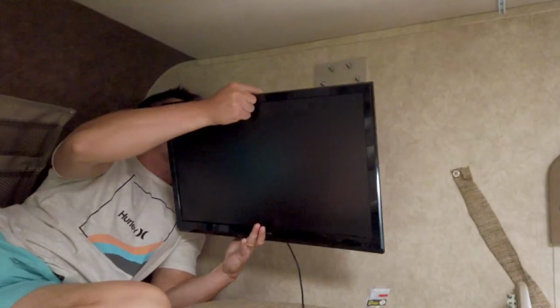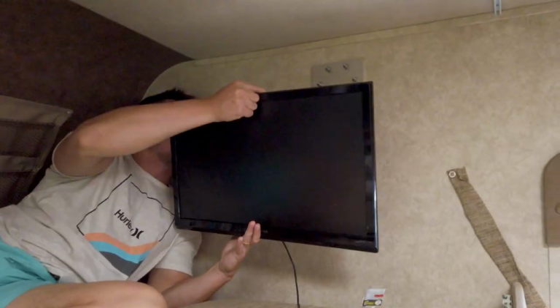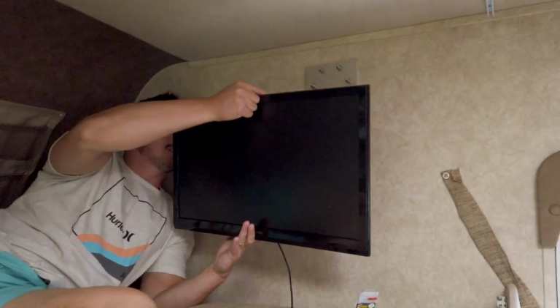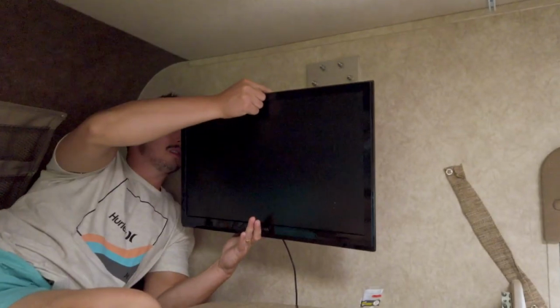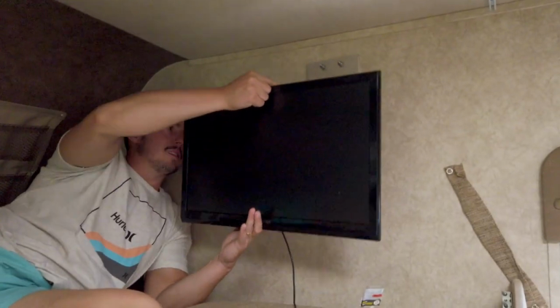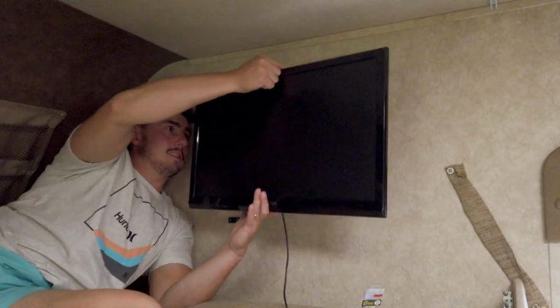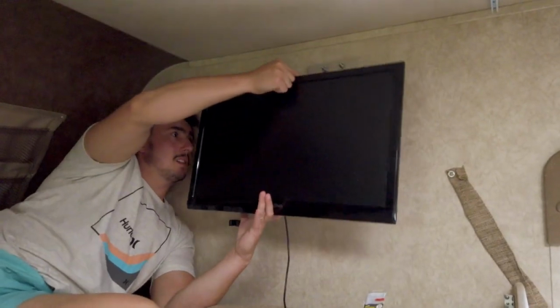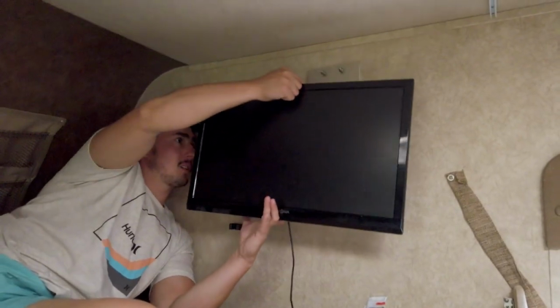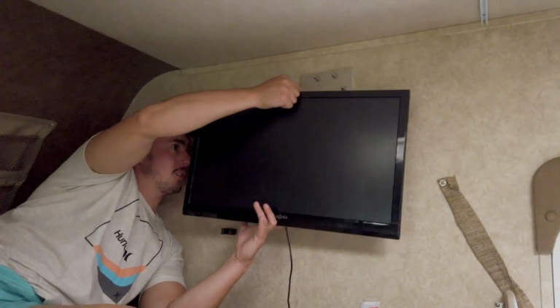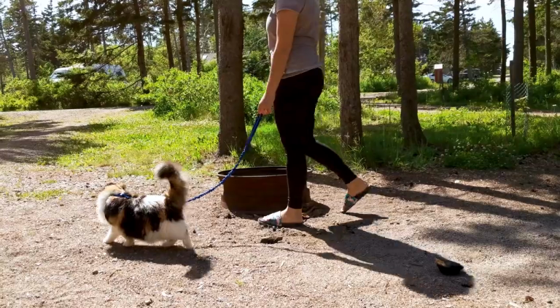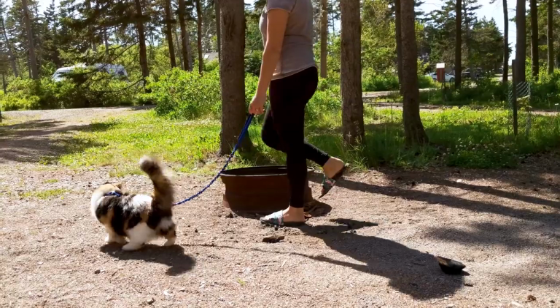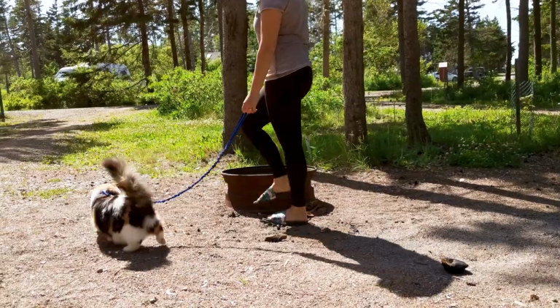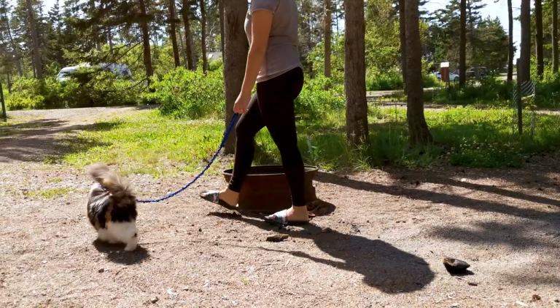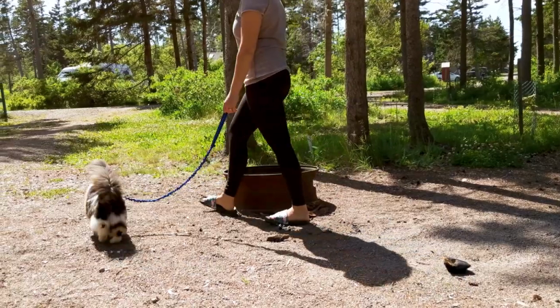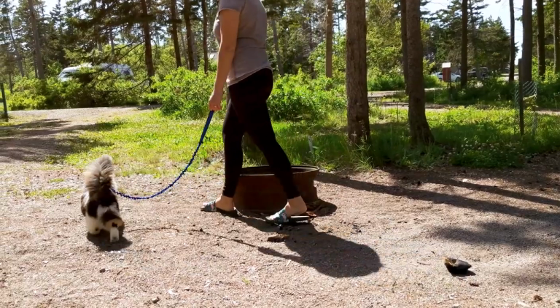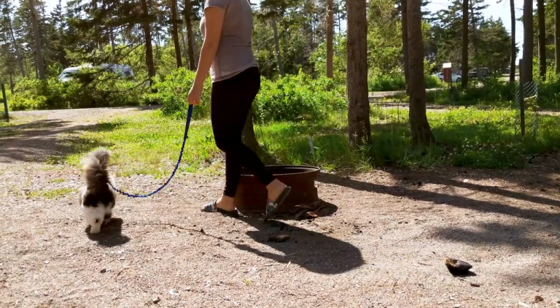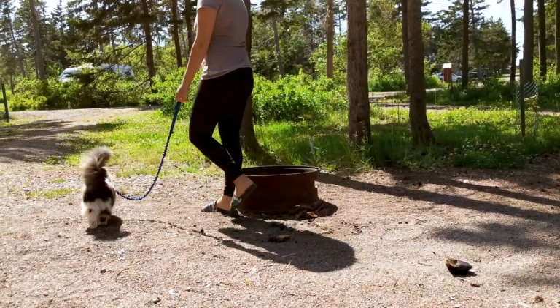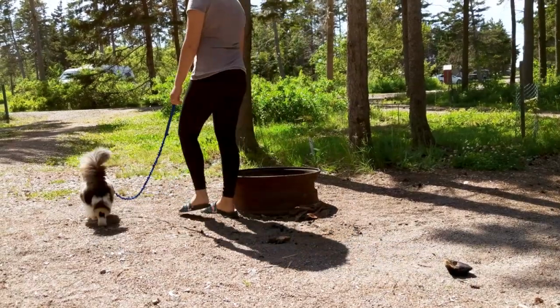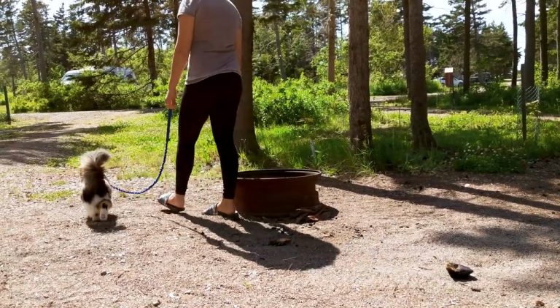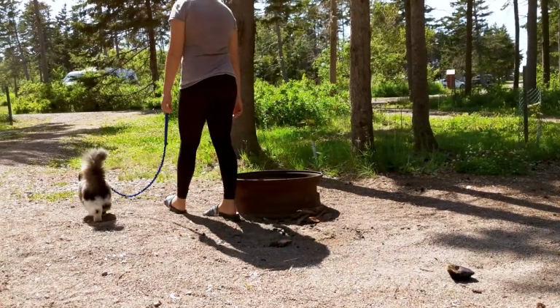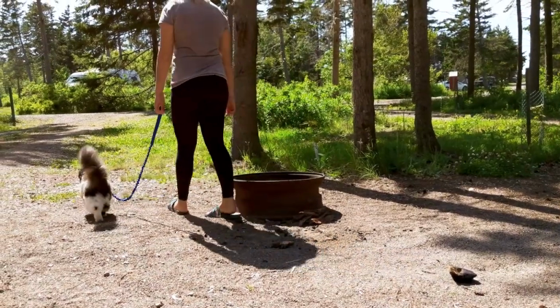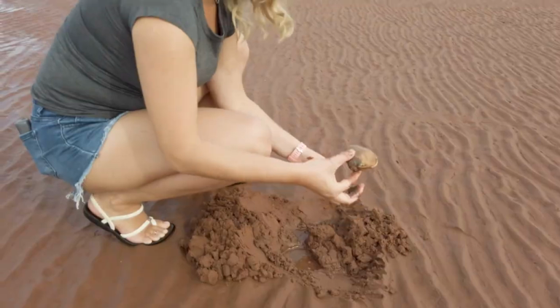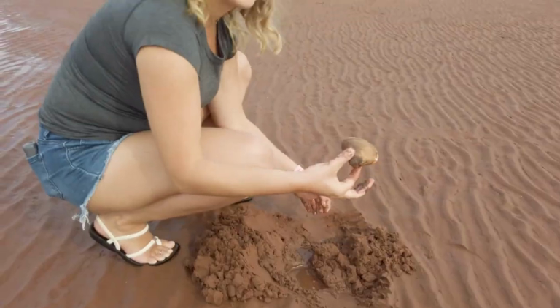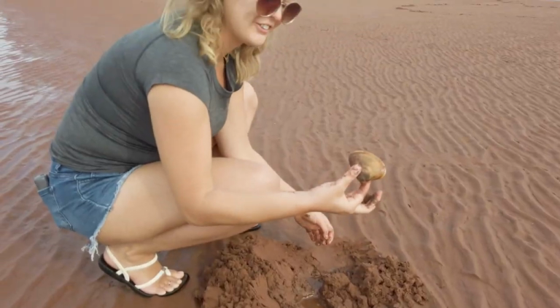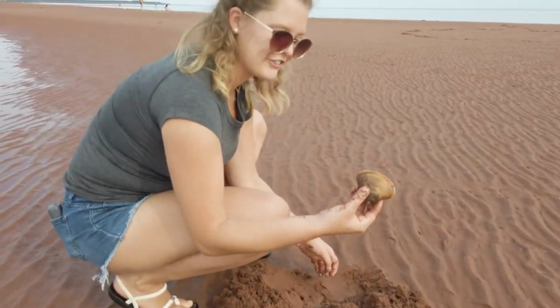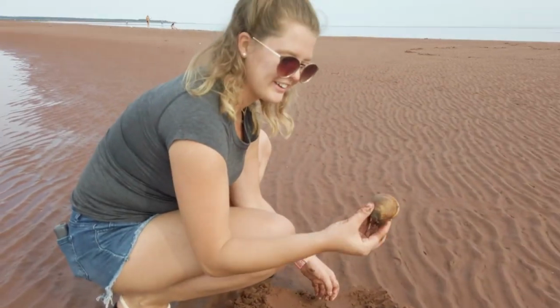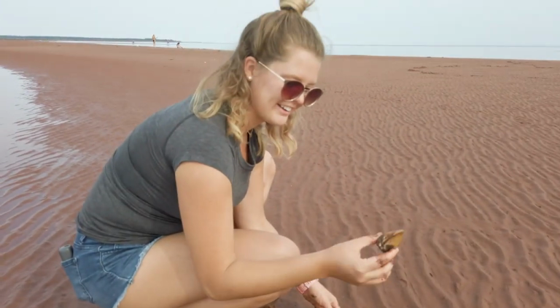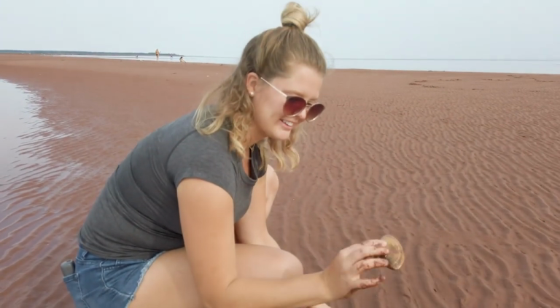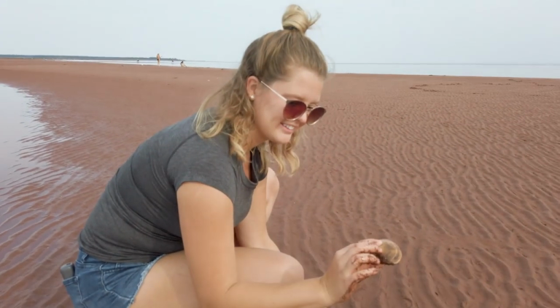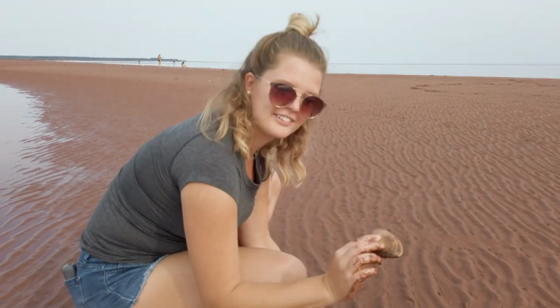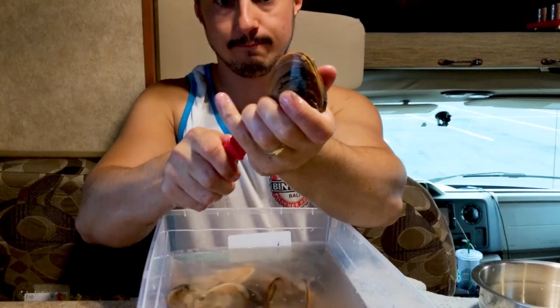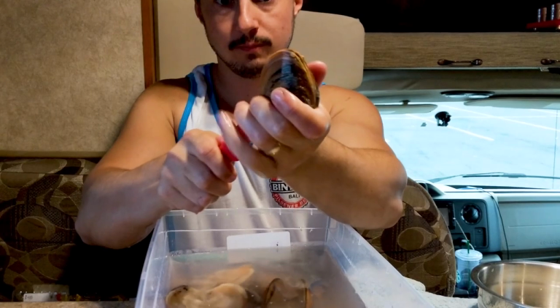Join us next time when we make a fun little upgrade to the RV in Prince Edward Island National Park and we finally get to go clamming!